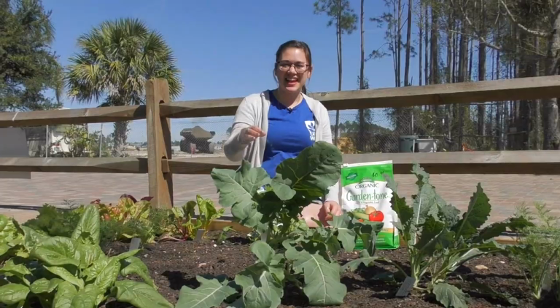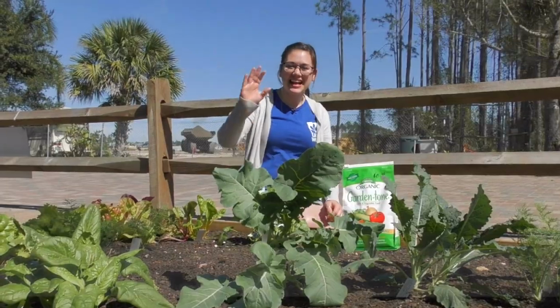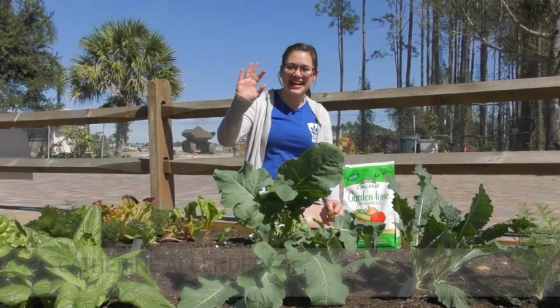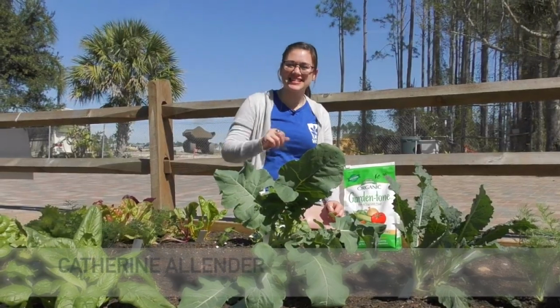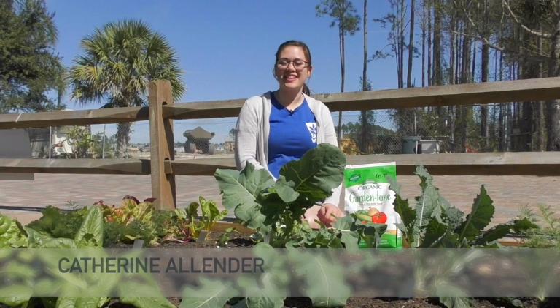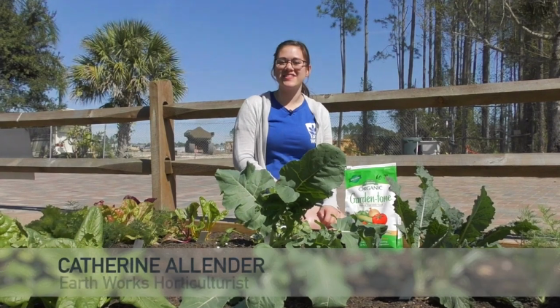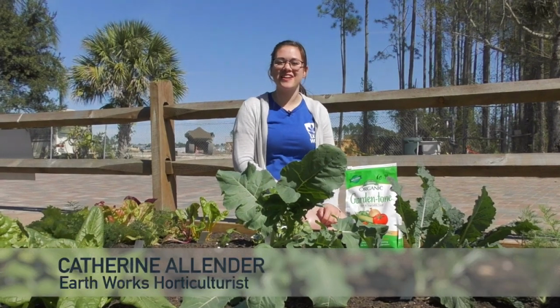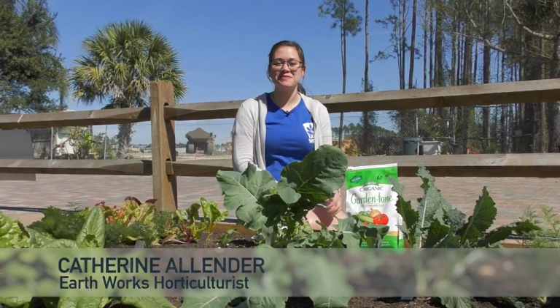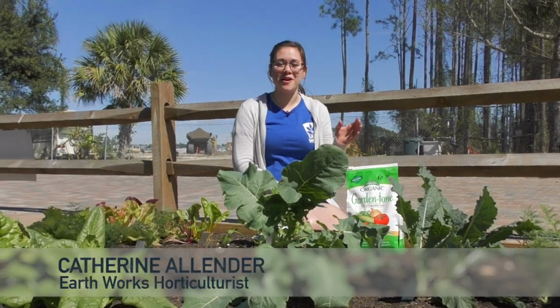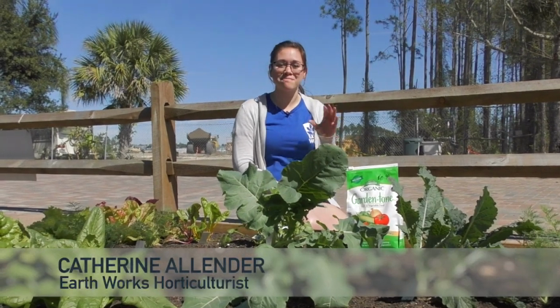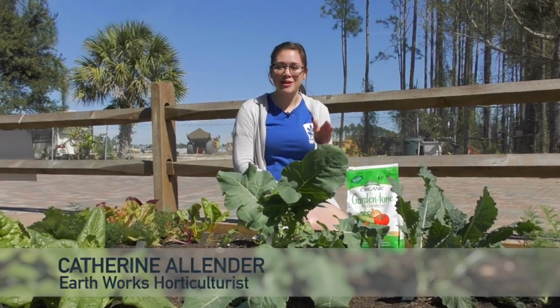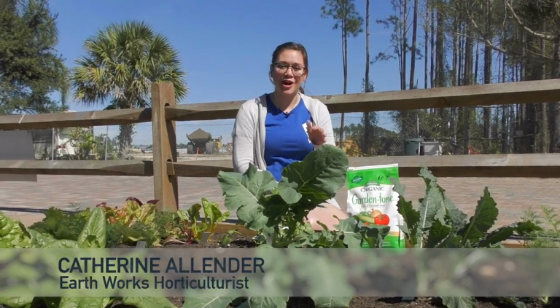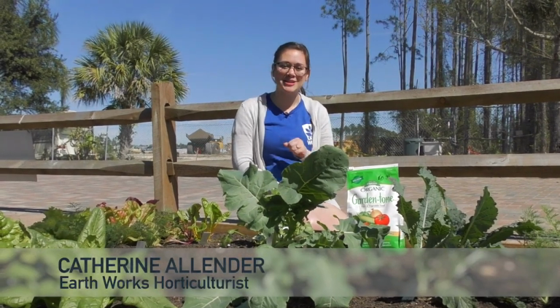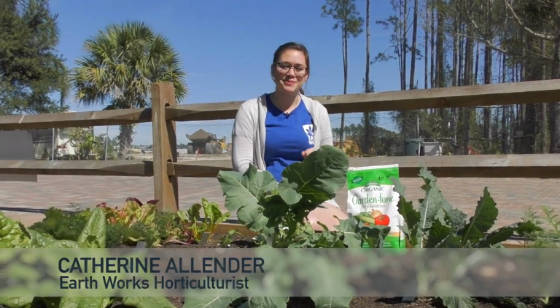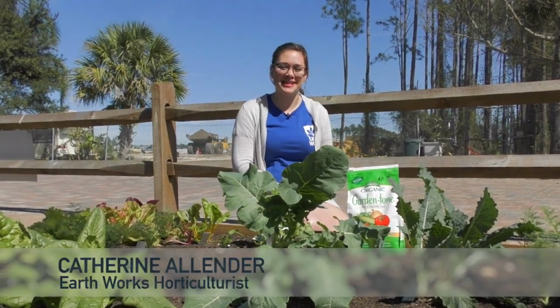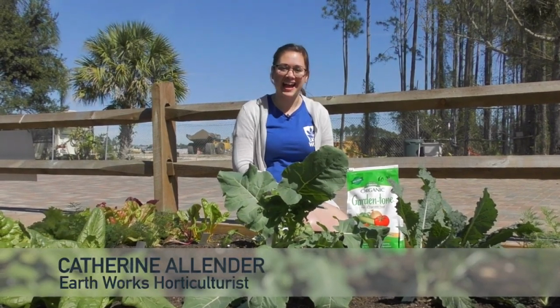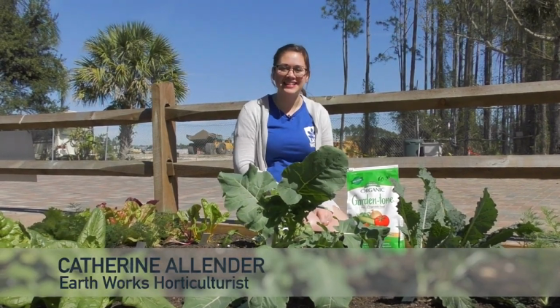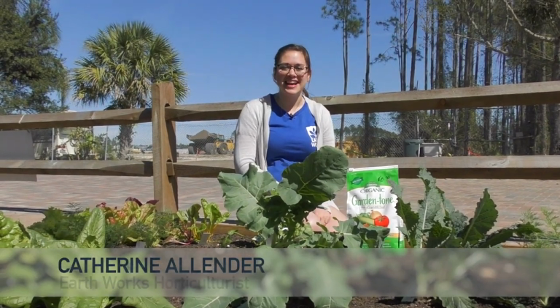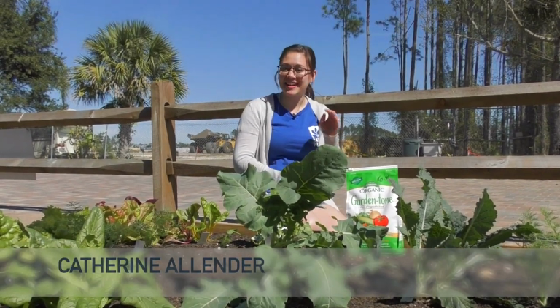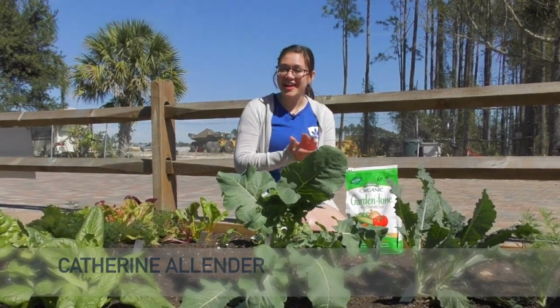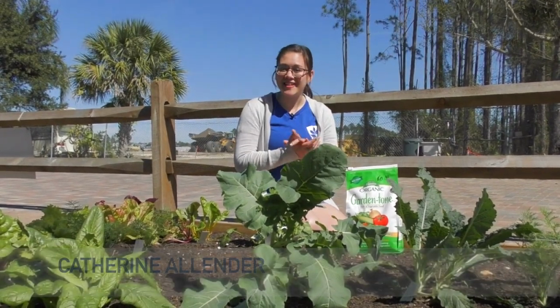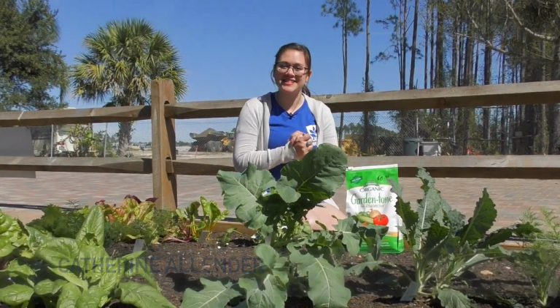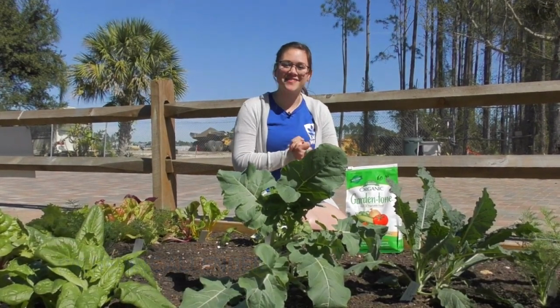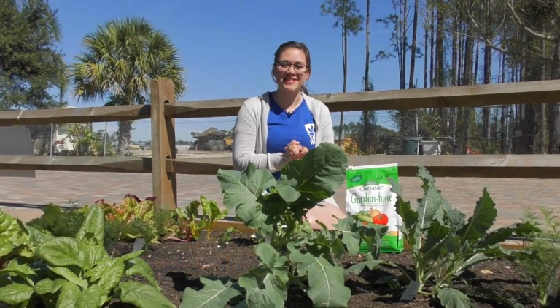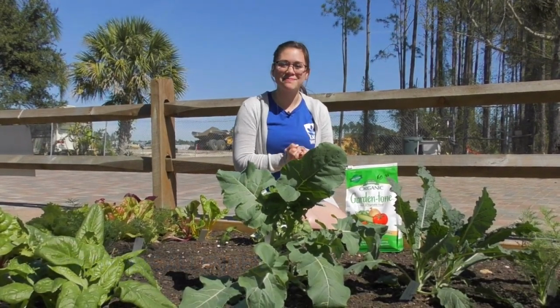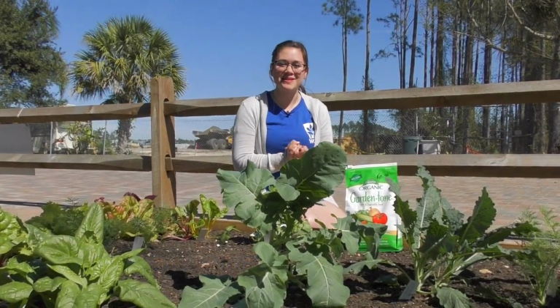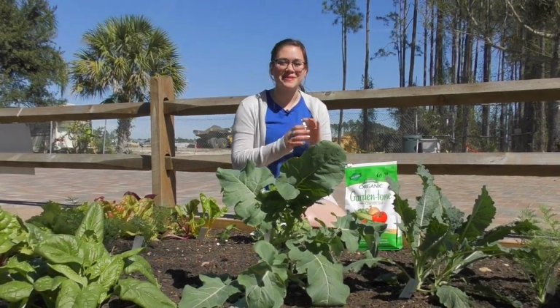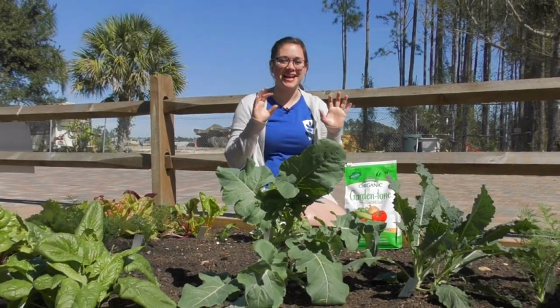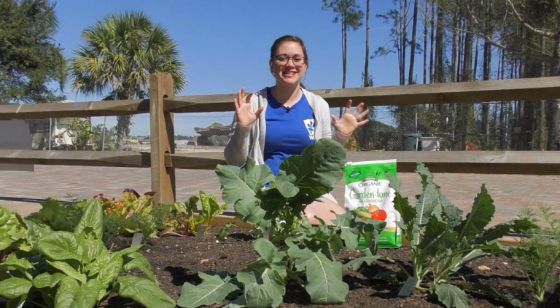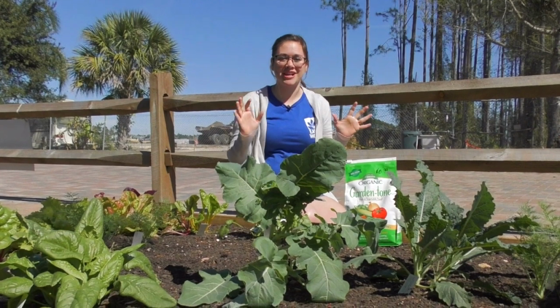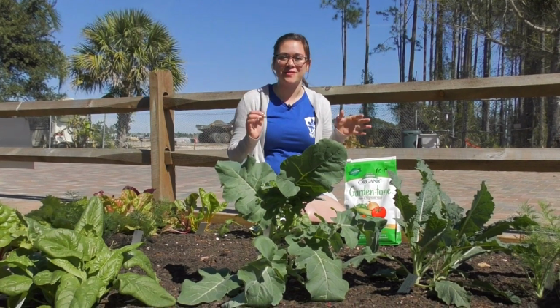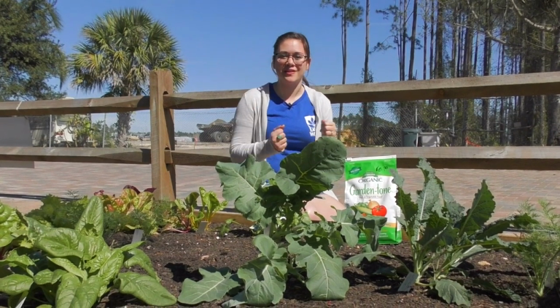Hi guys, it's Katherine. Welcome to our March Garden Tips with Kat. I've got a lot of fun stuff for you this month, so I'm excited to share it with you.